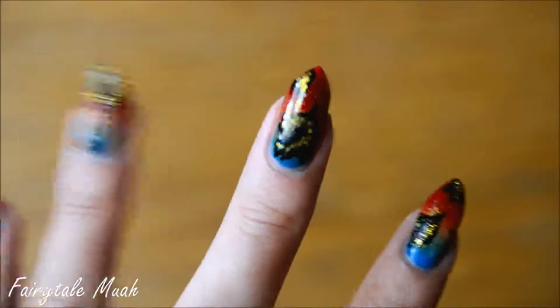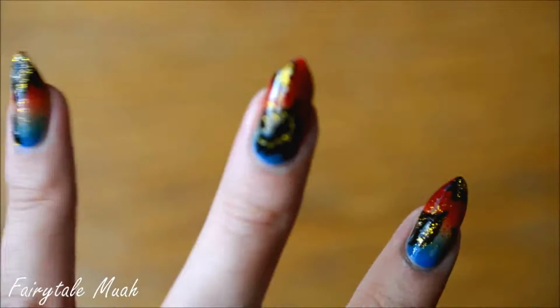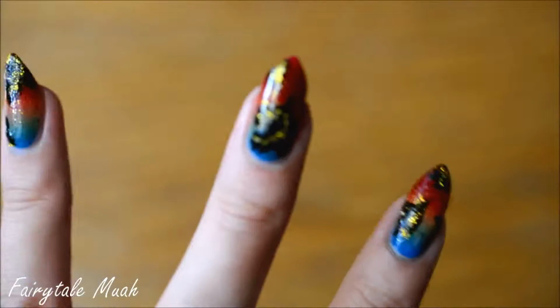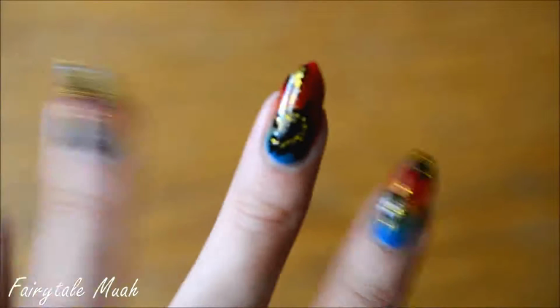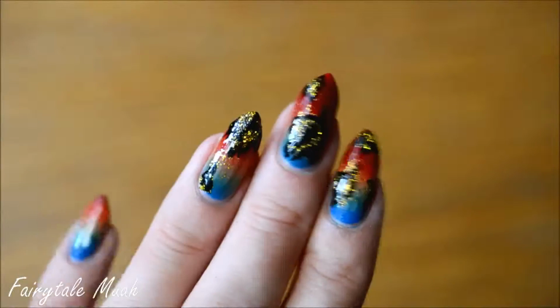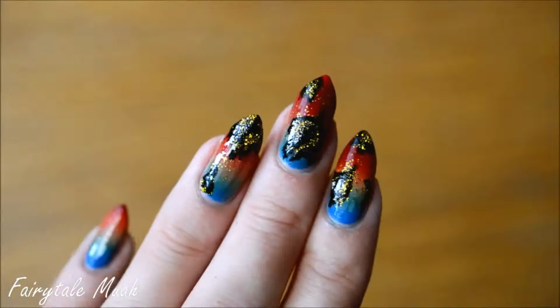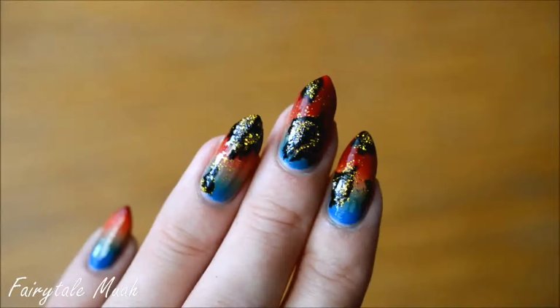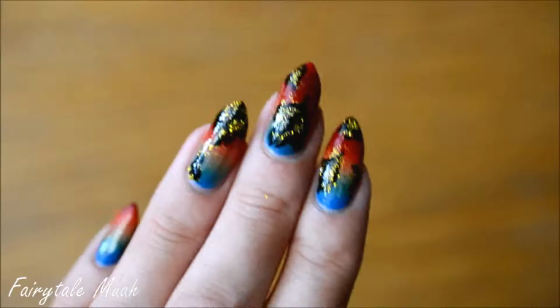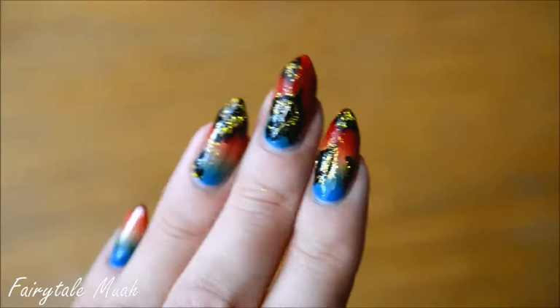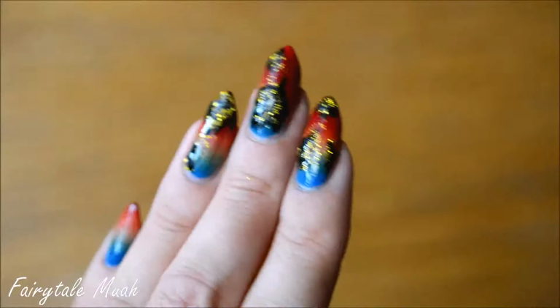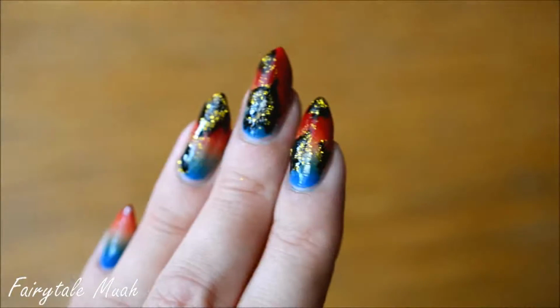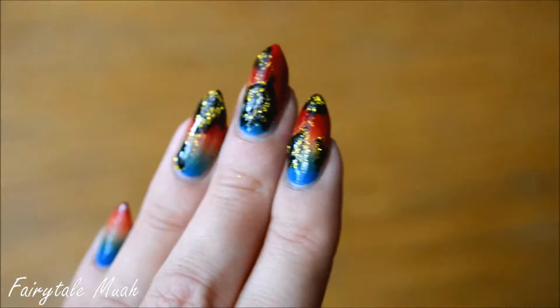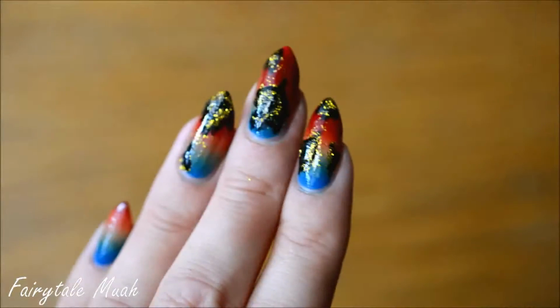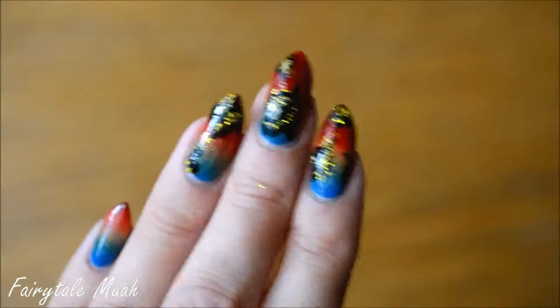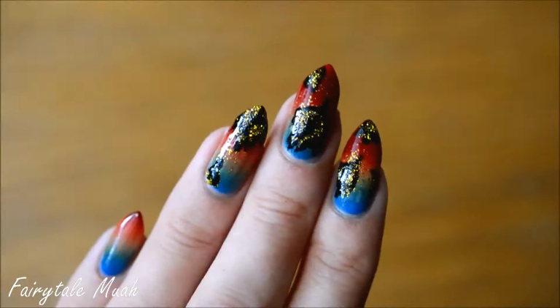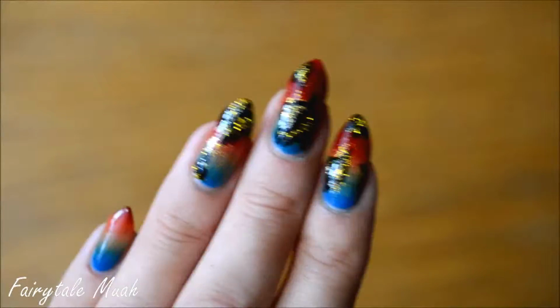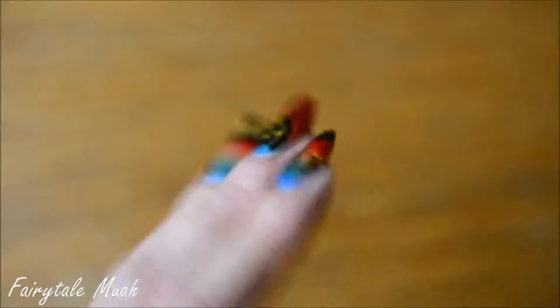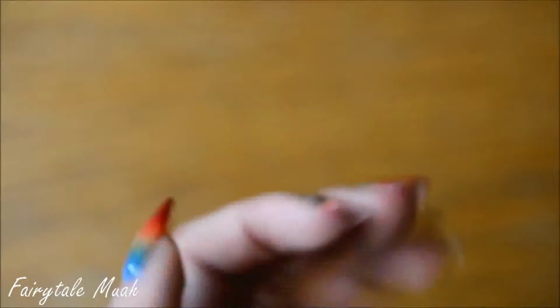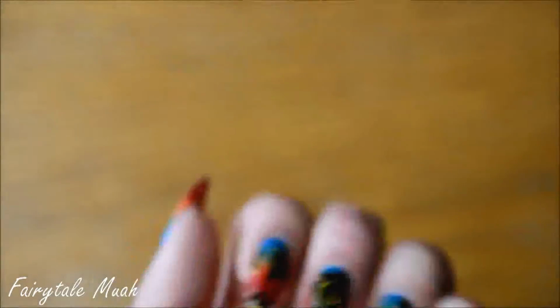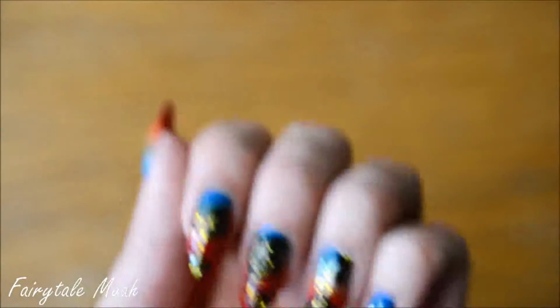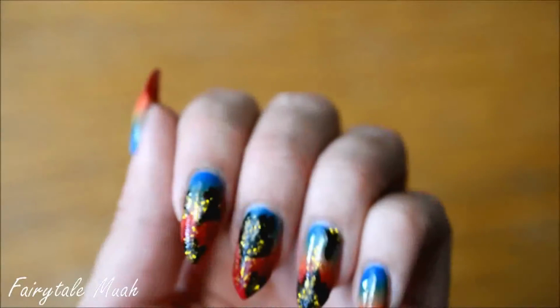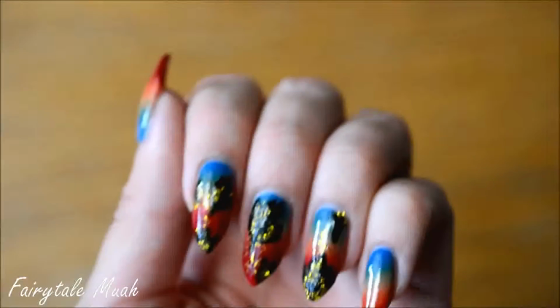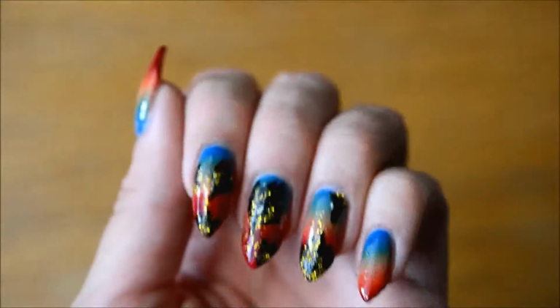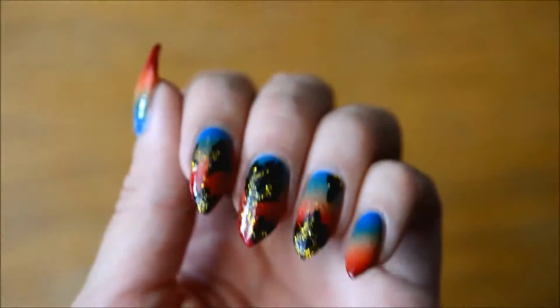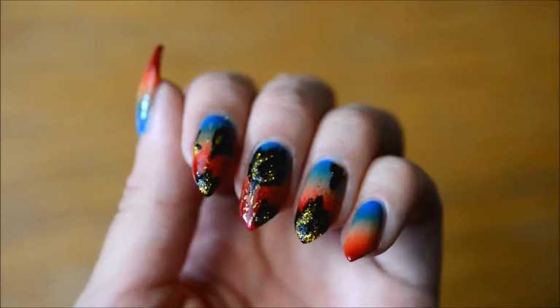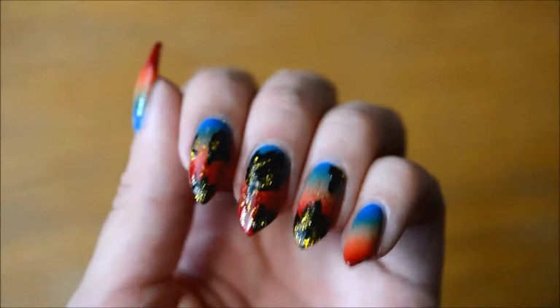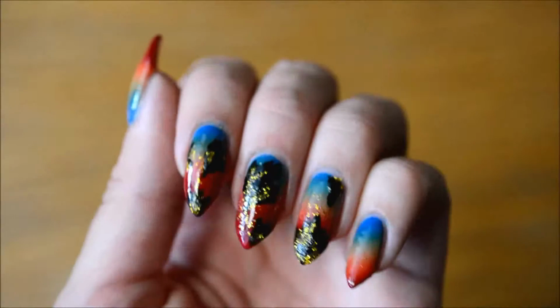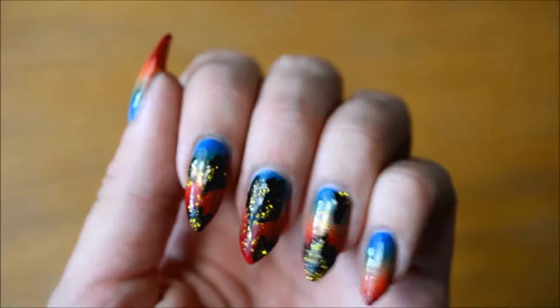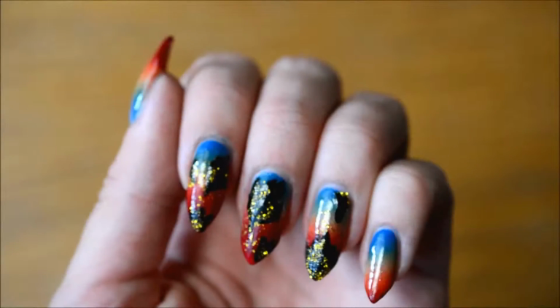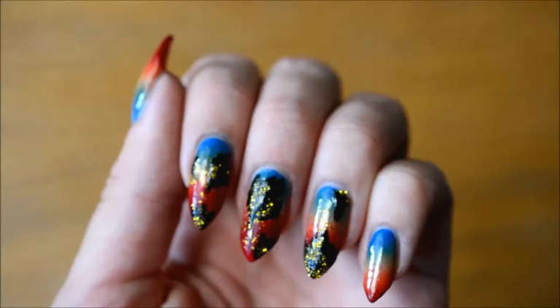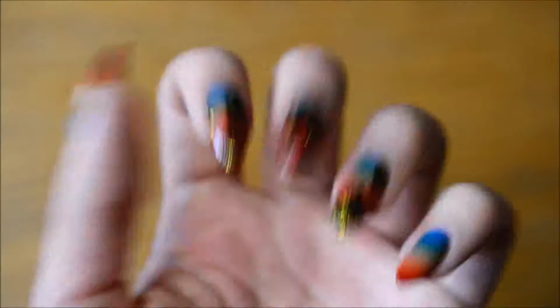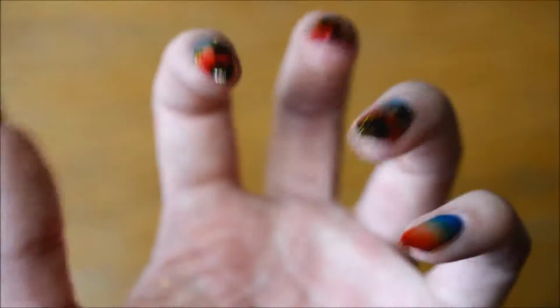Hello! Today I've got these autumn nails for you, with autumn leaves against an ombre background.